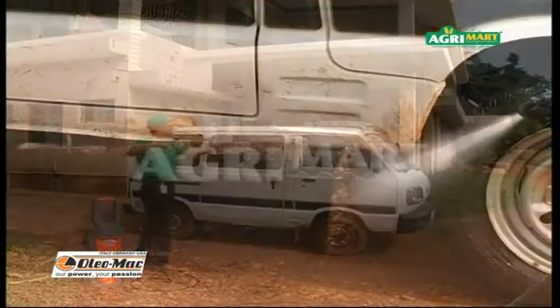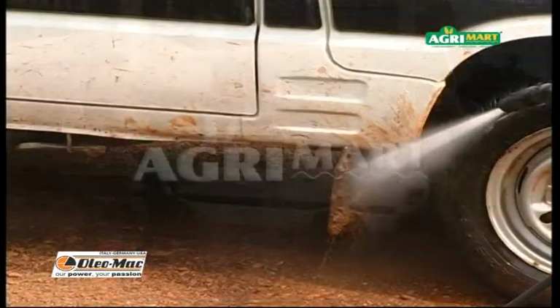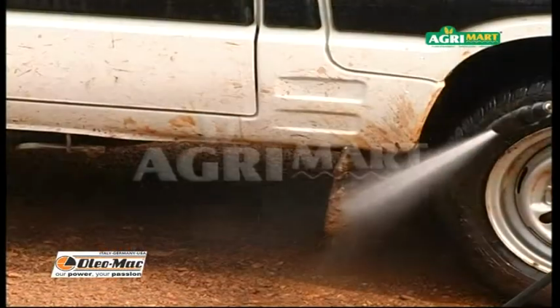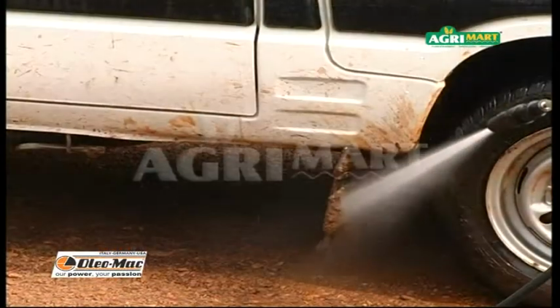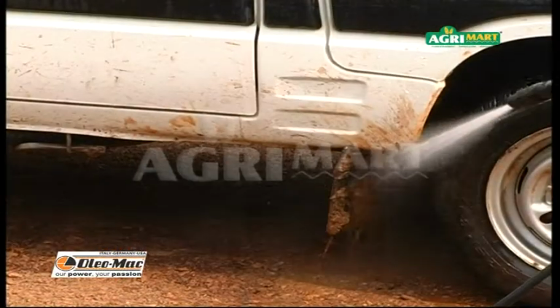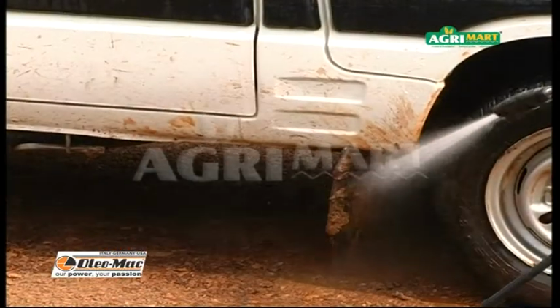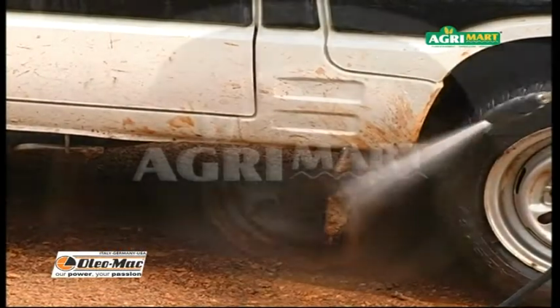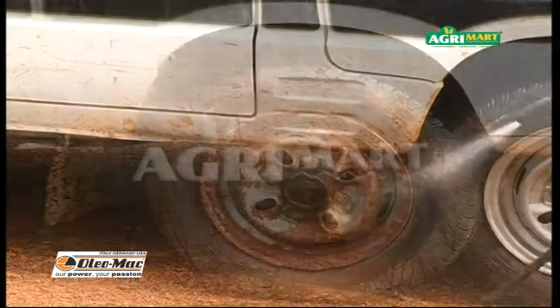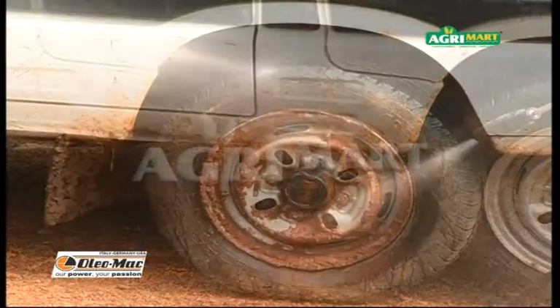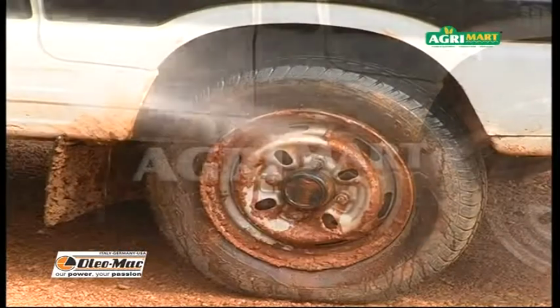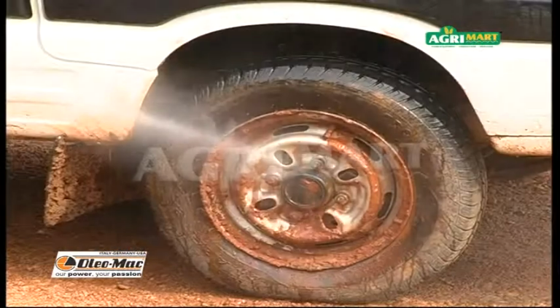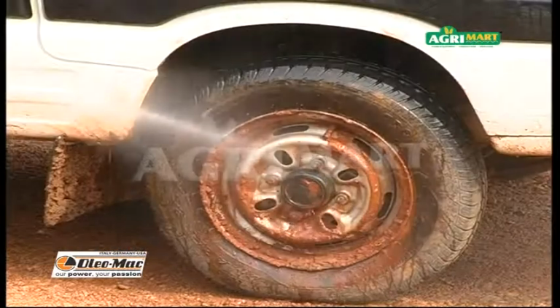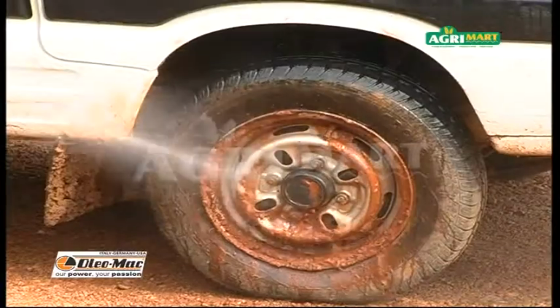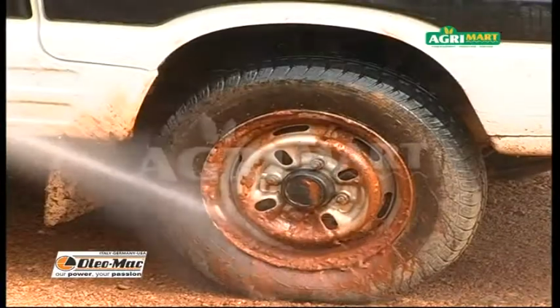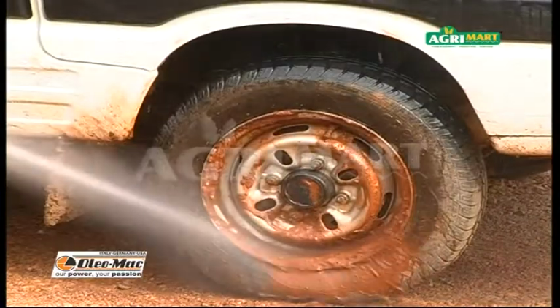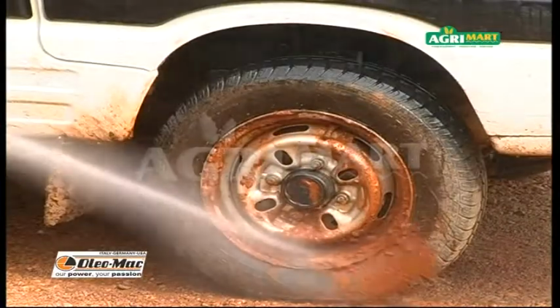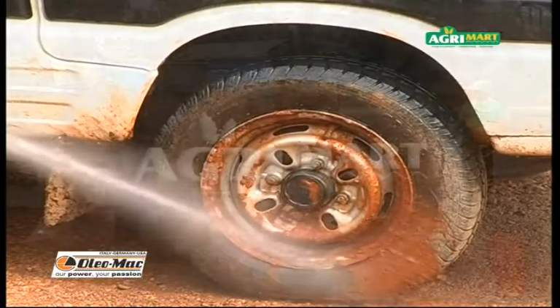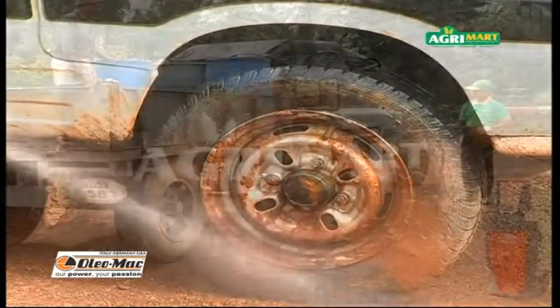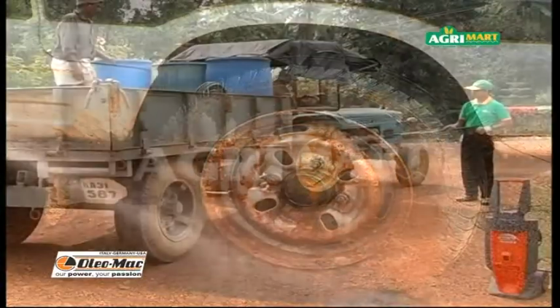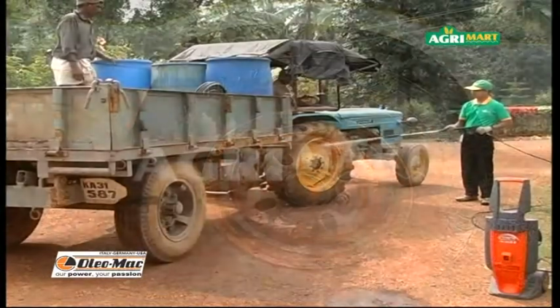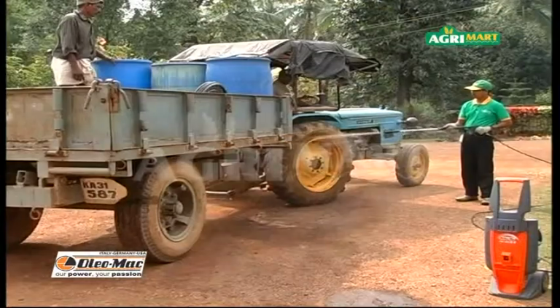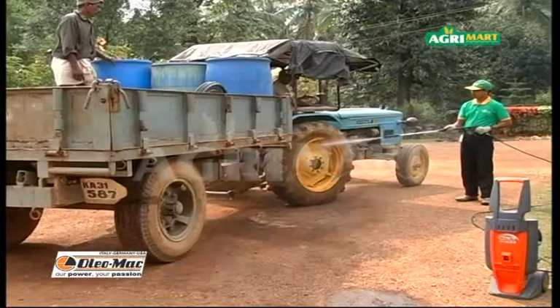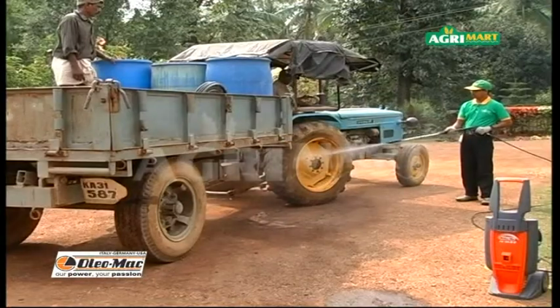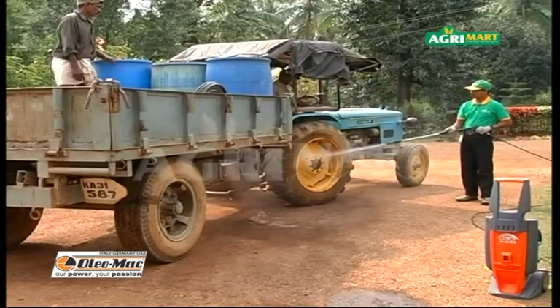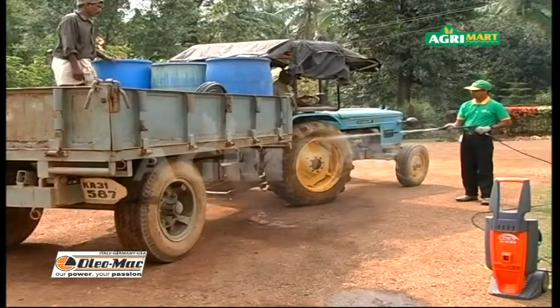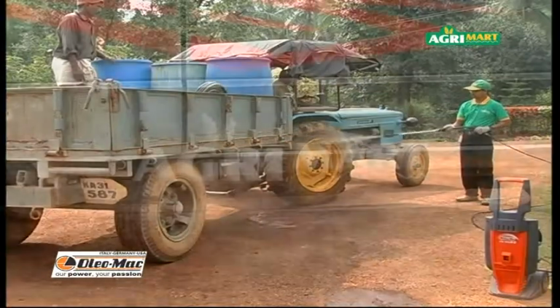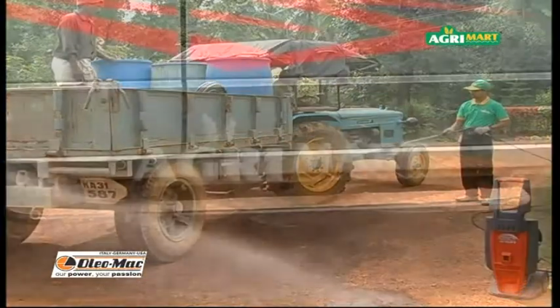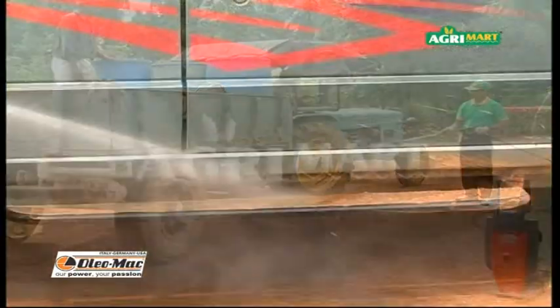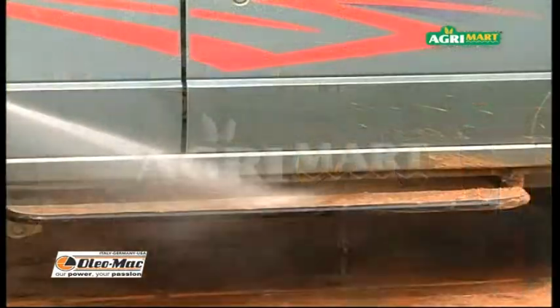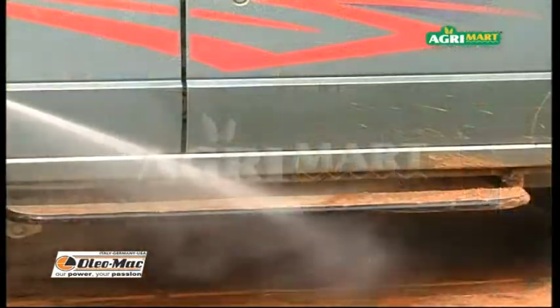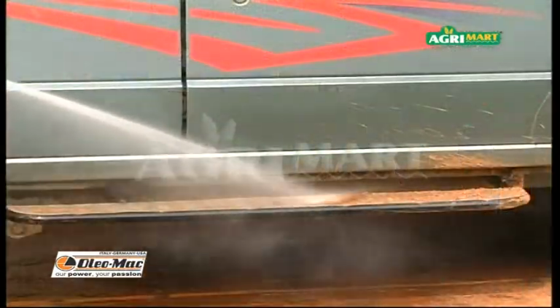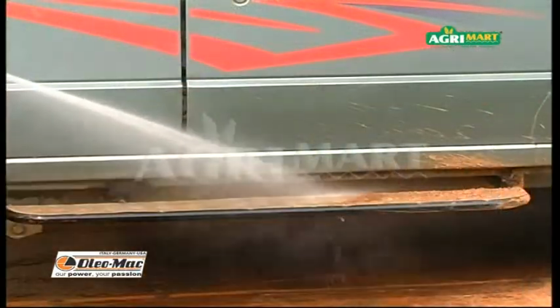Water stream at high pressure can remove any kind of dry dirt. This effortless operation saves time and water.